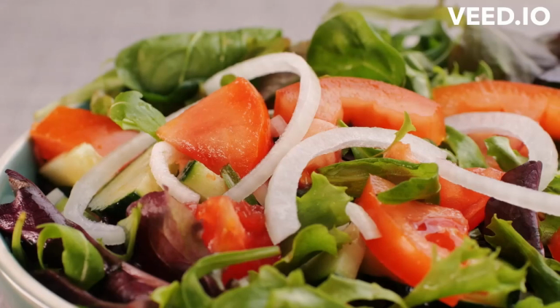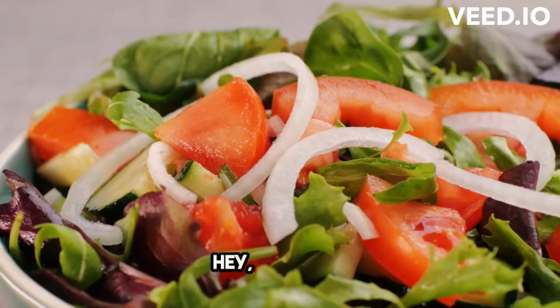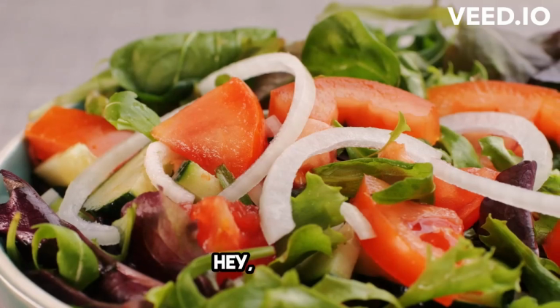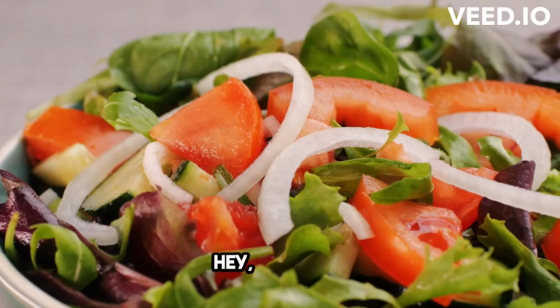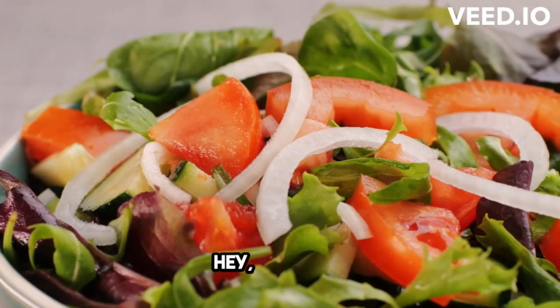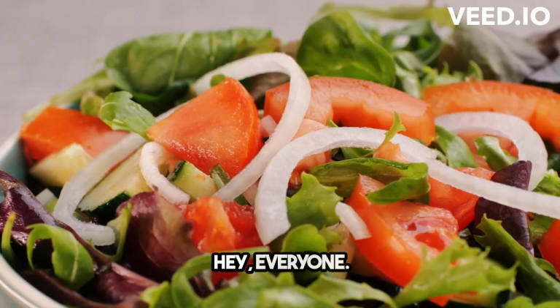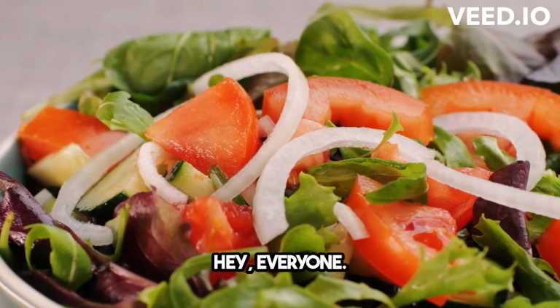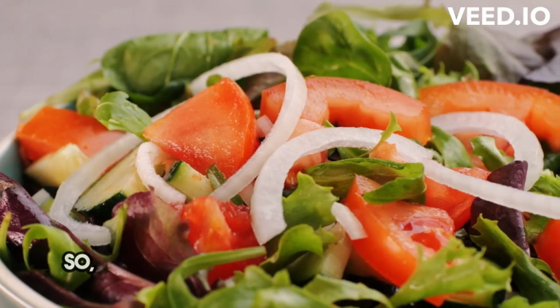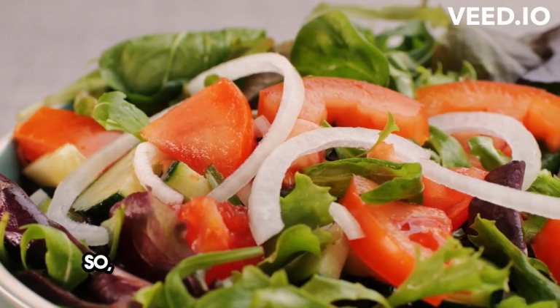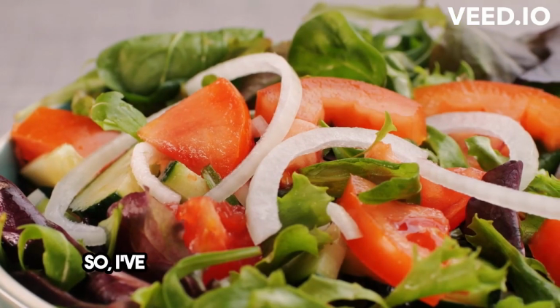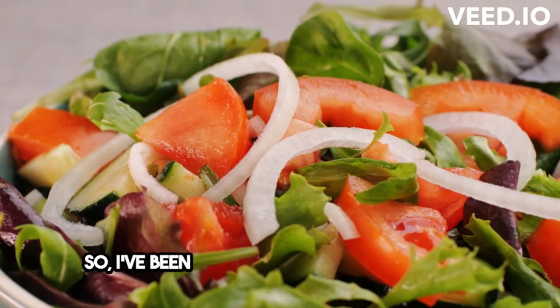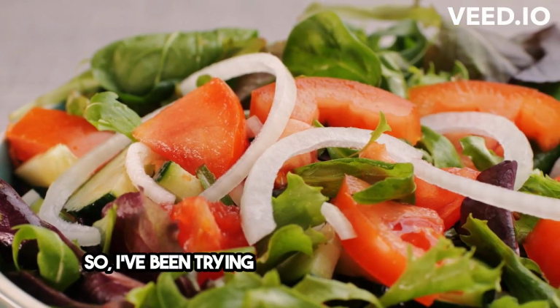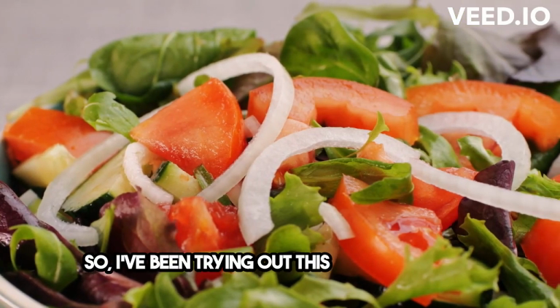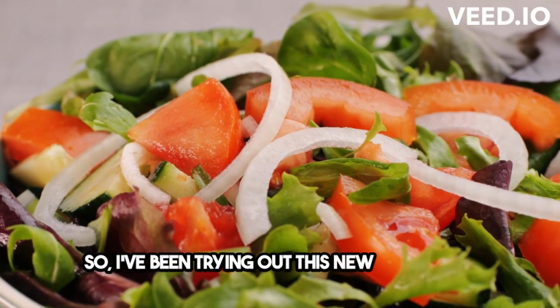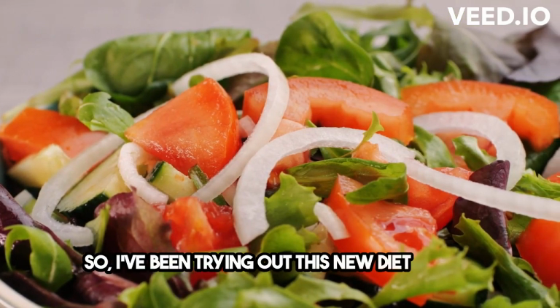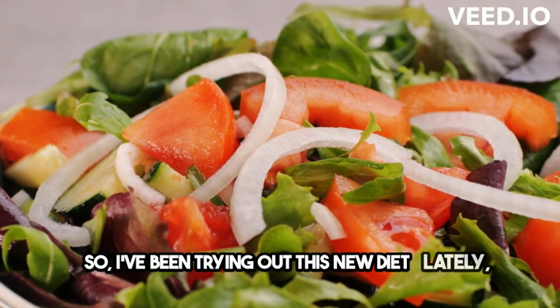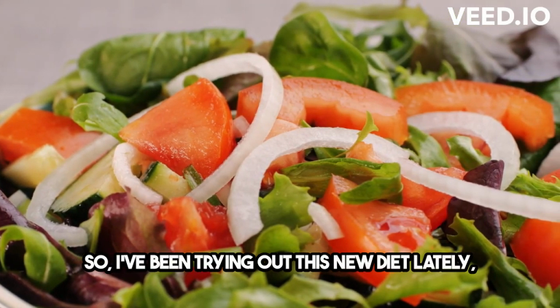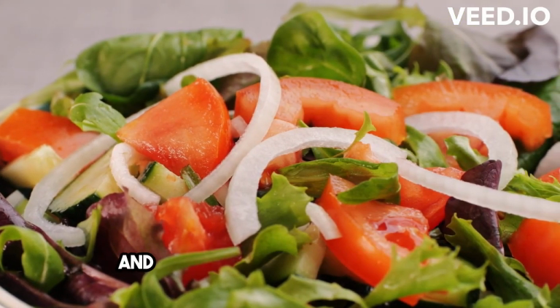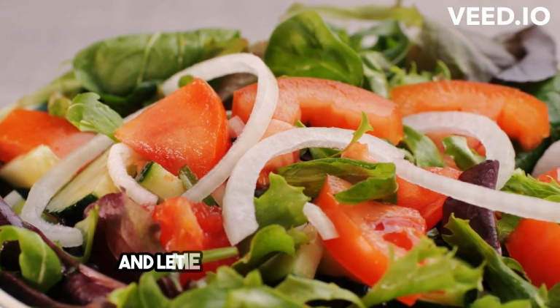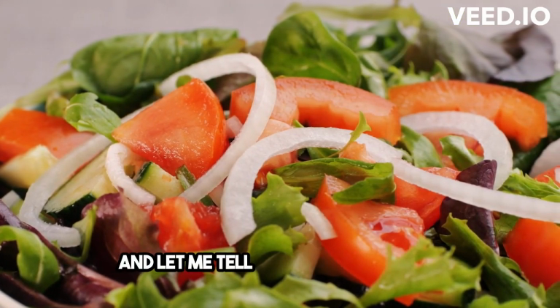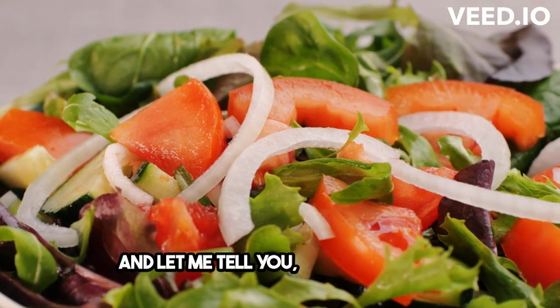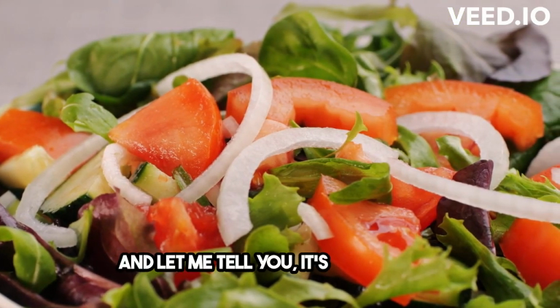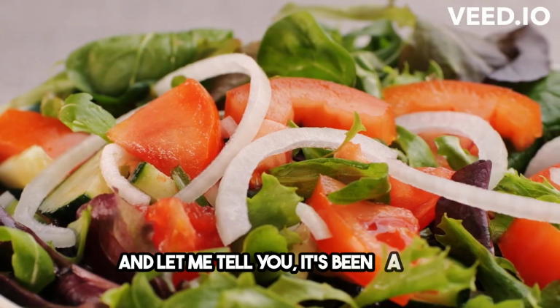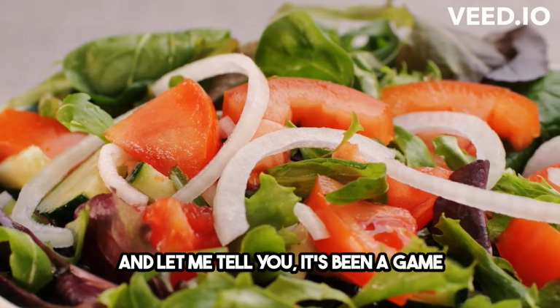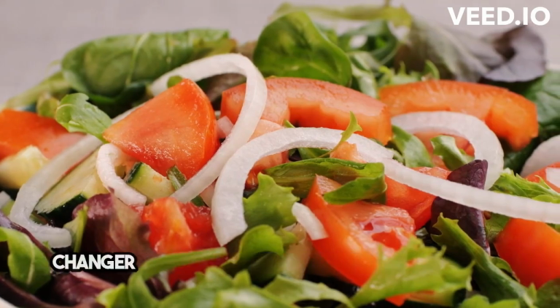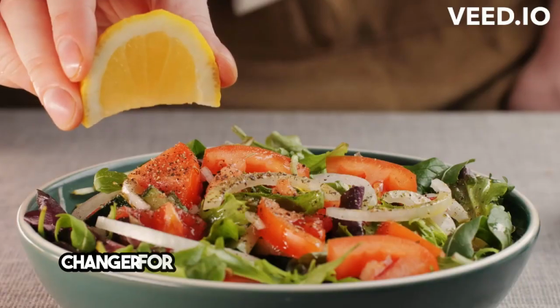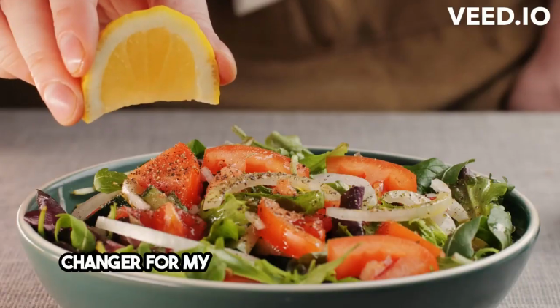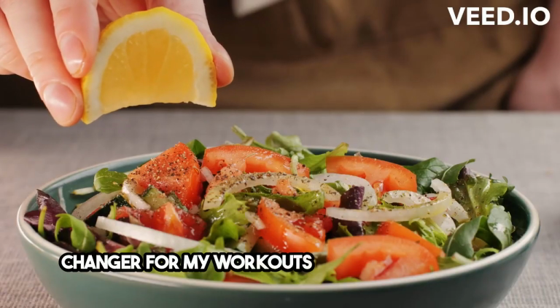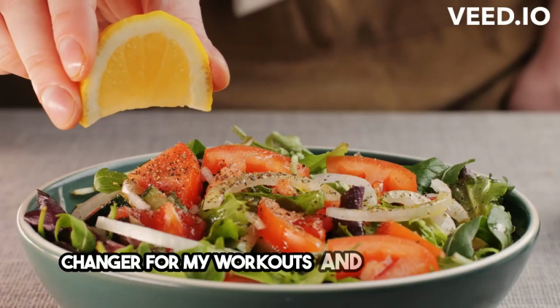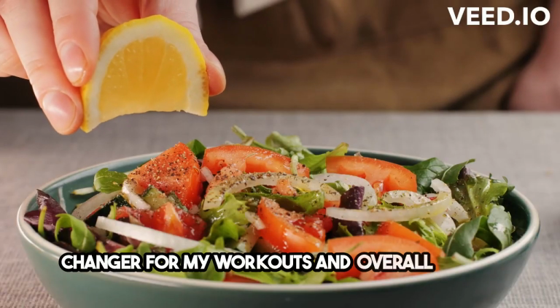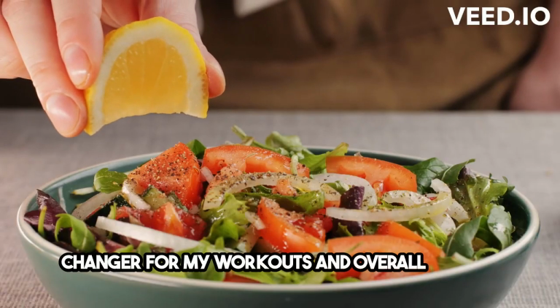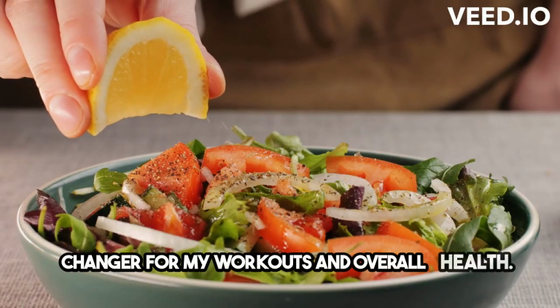Hey everyone! I've been trying out this new diet lately, and let me tell you, it's been a game-changer for my workouts and overall health.